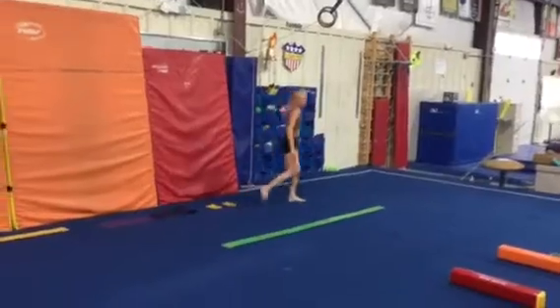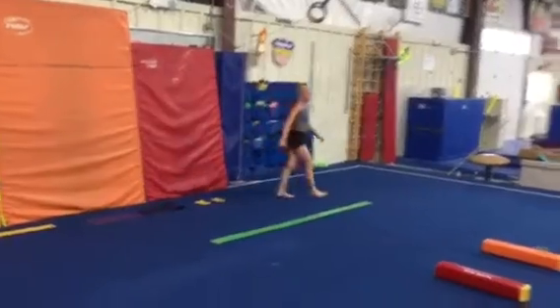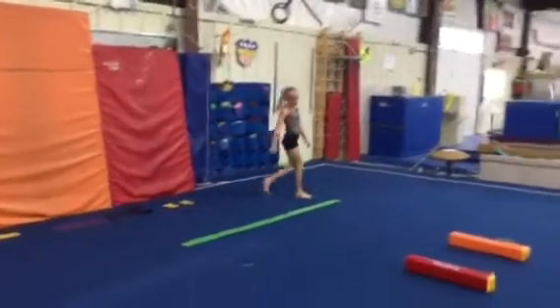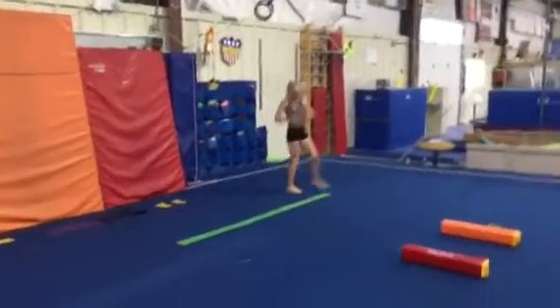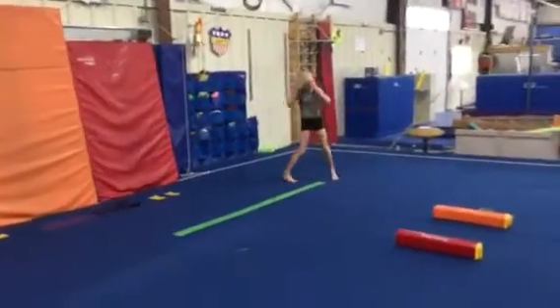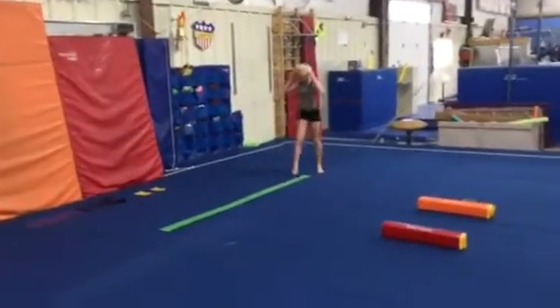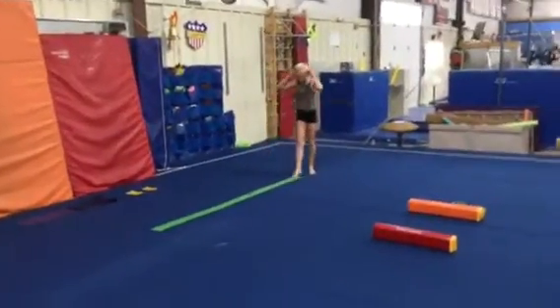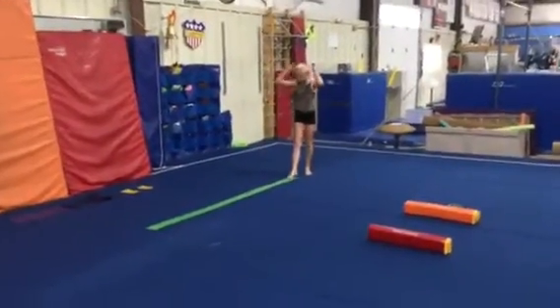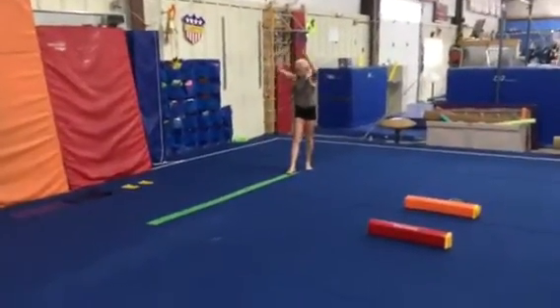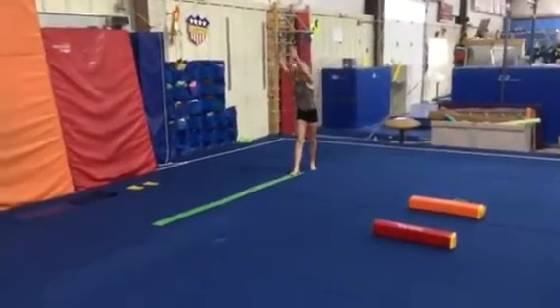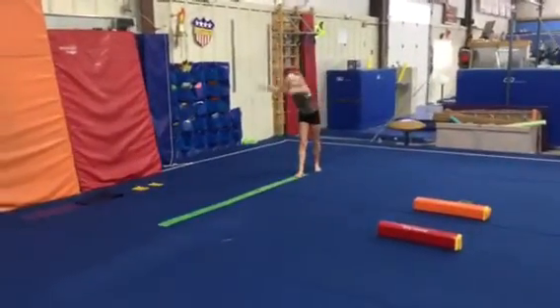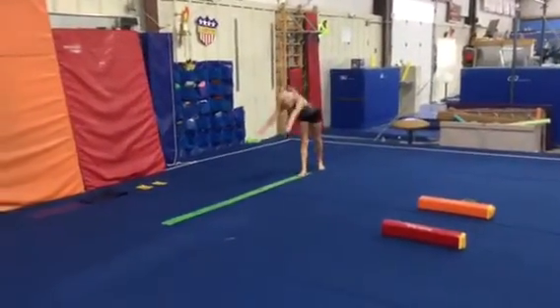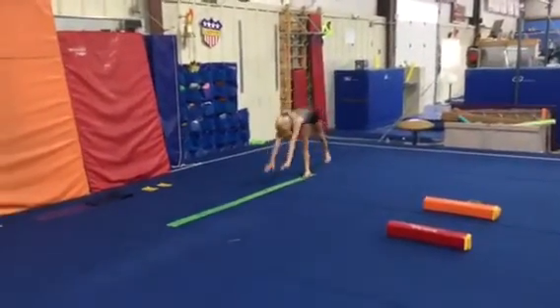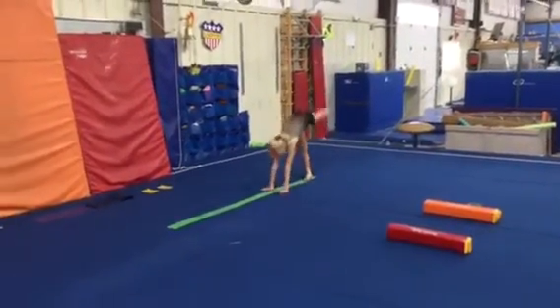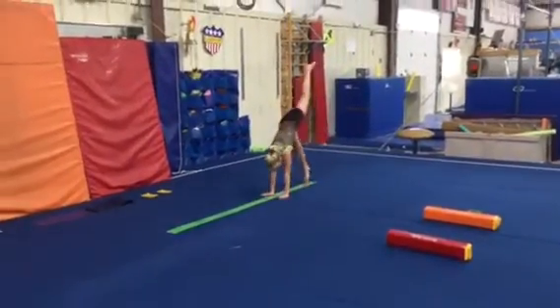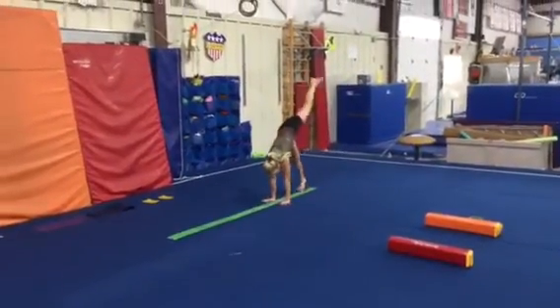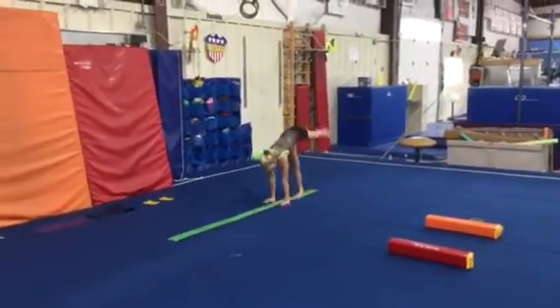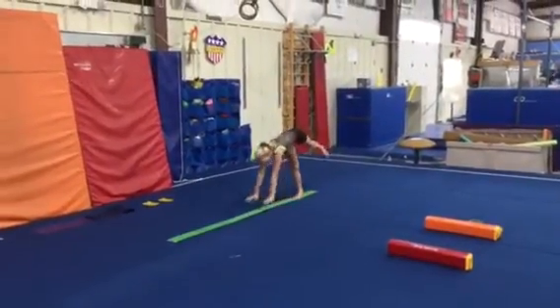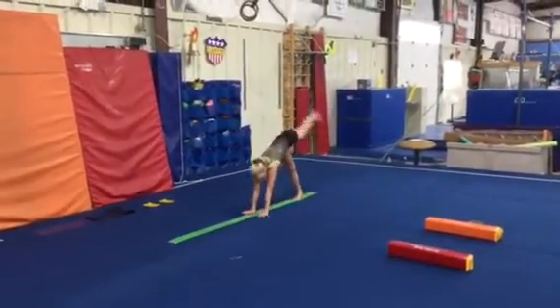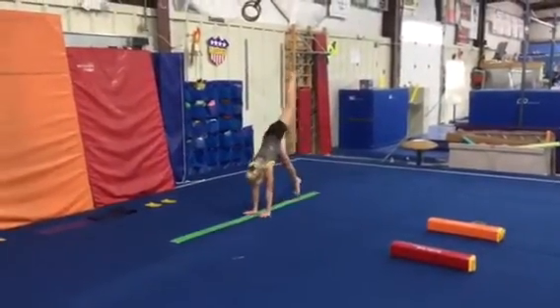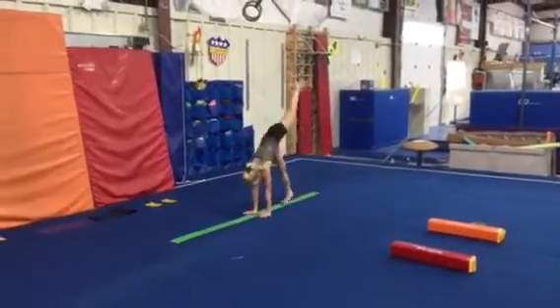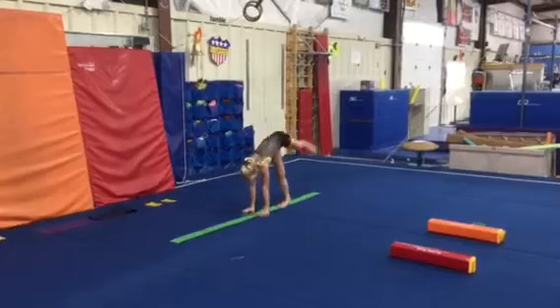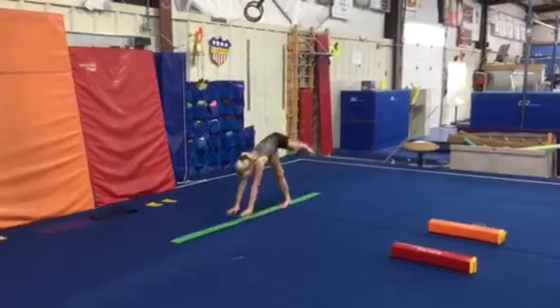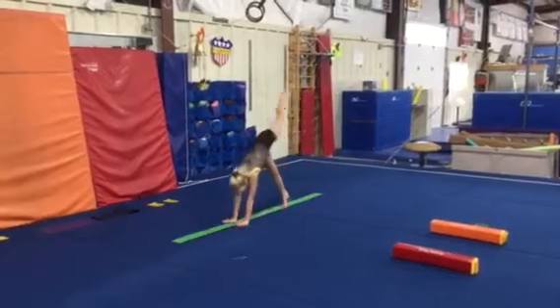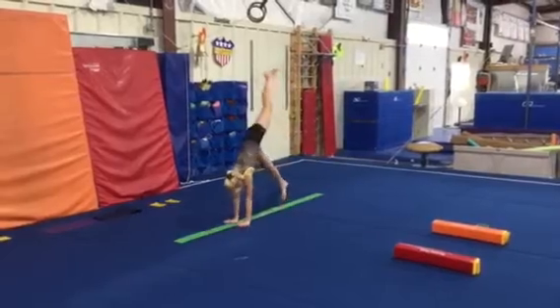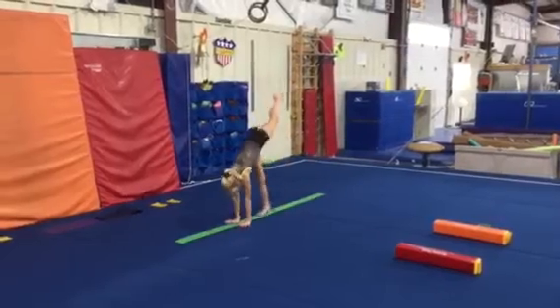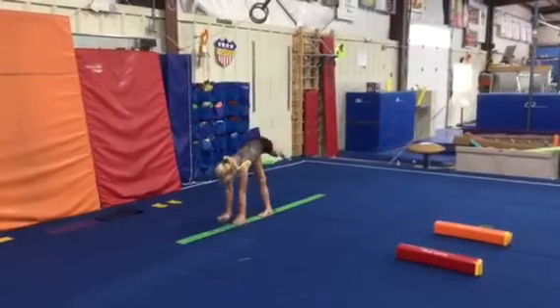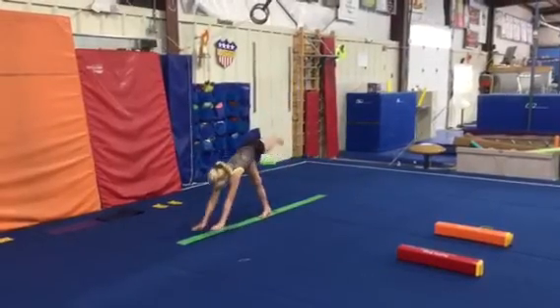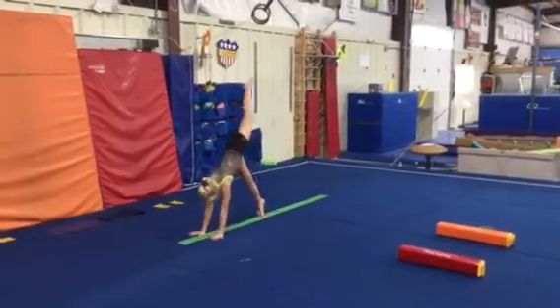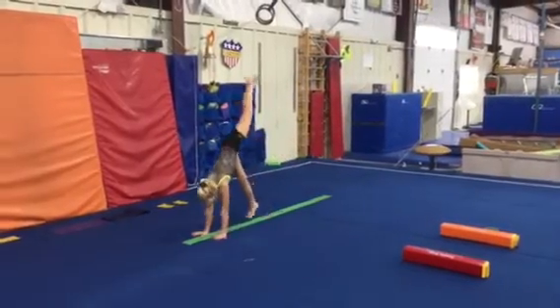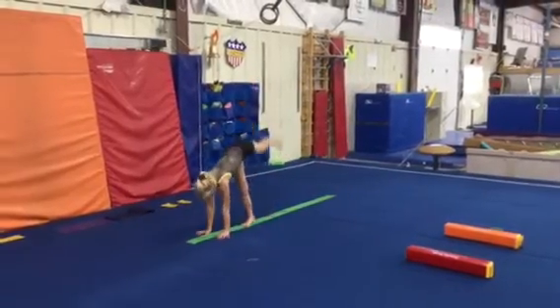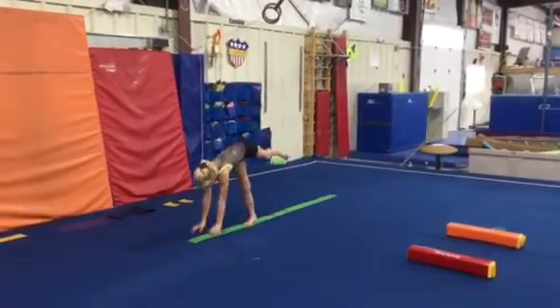Station number two, we're gonna do our broken leg walk. Hop your hands, hop your foot all the way down, staying low, keeping that back leg up and straight.